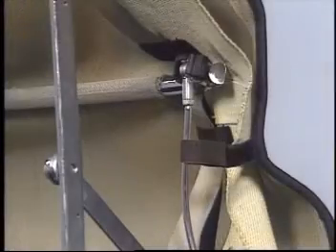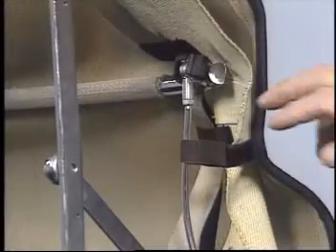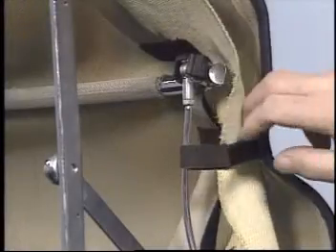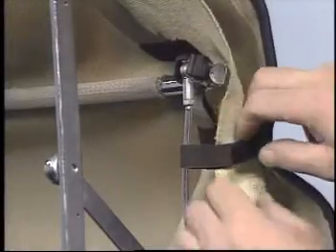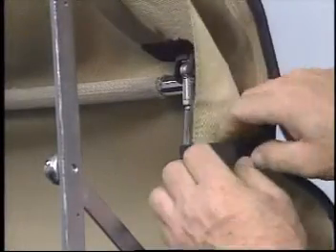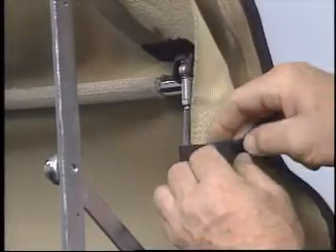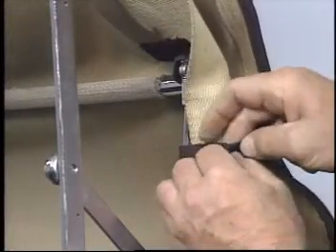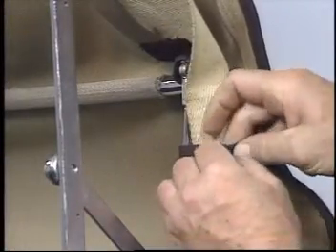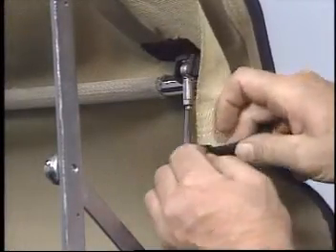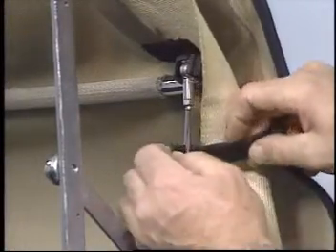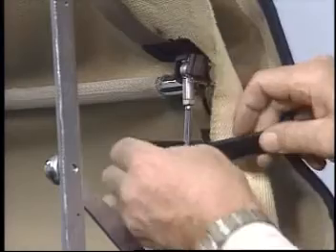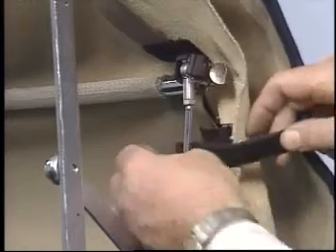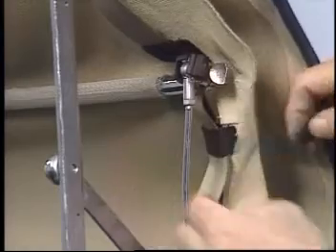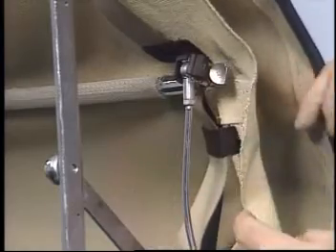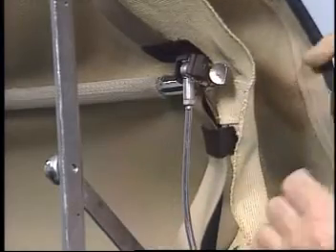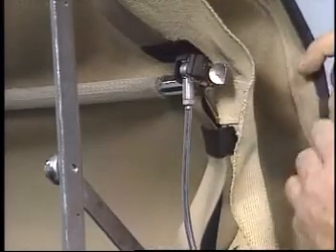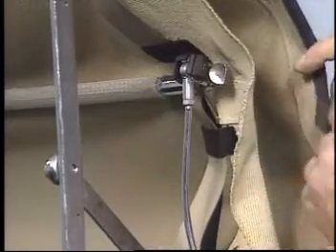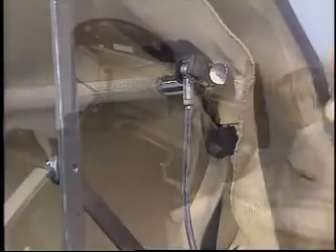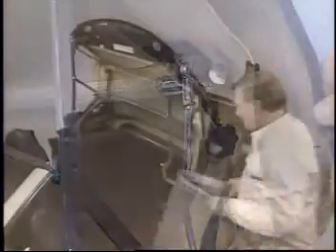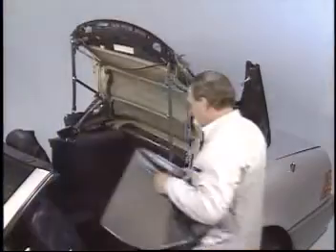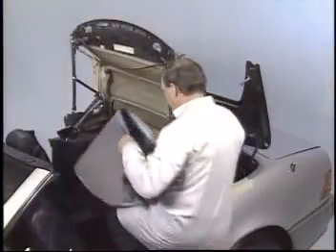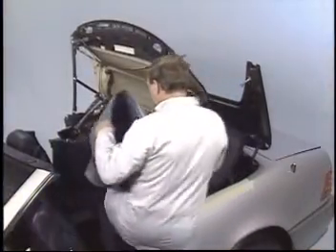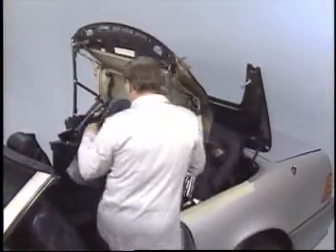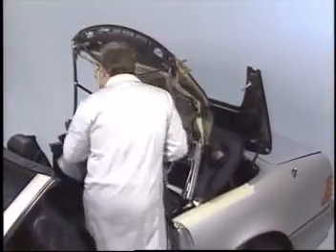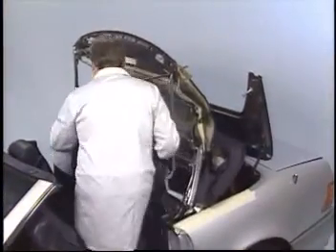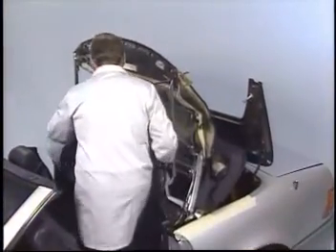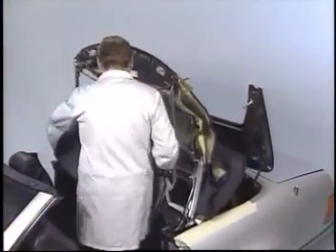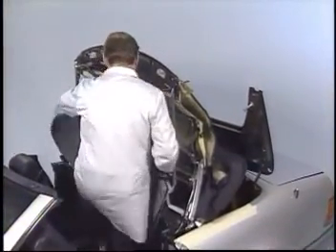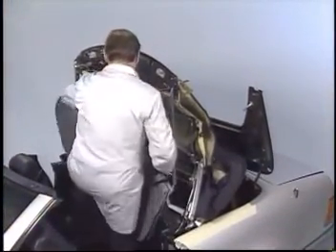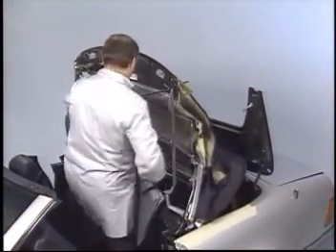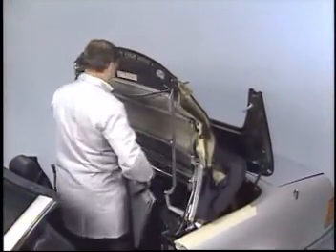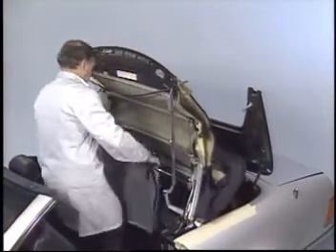Next, undo the Velcro retaining strap. After completely covering the rear section of the interior, you can proceed to the next step.